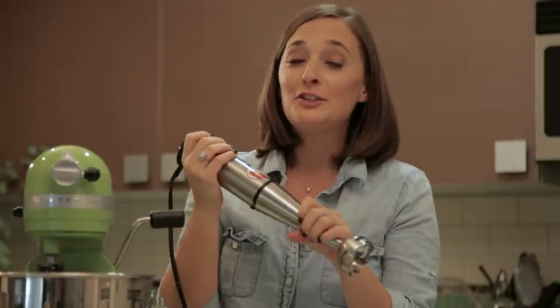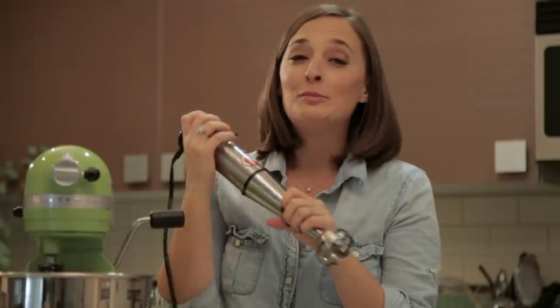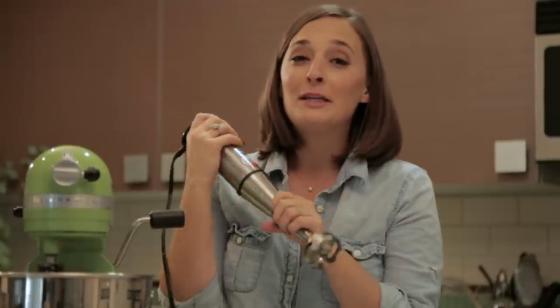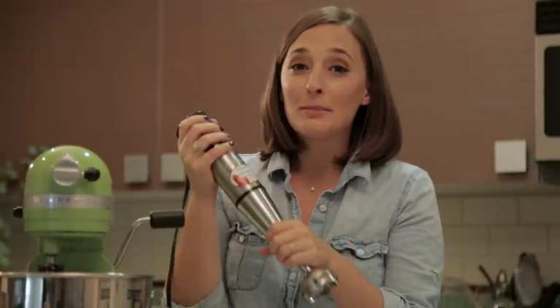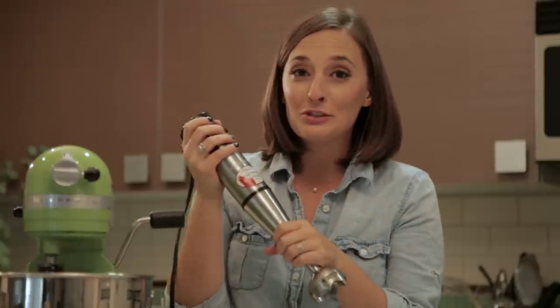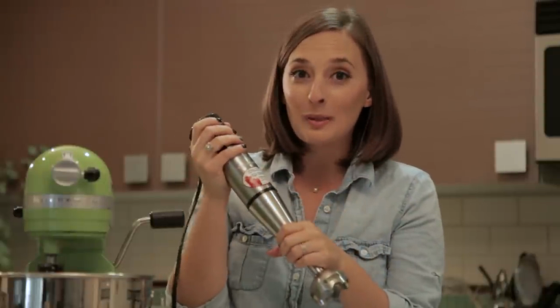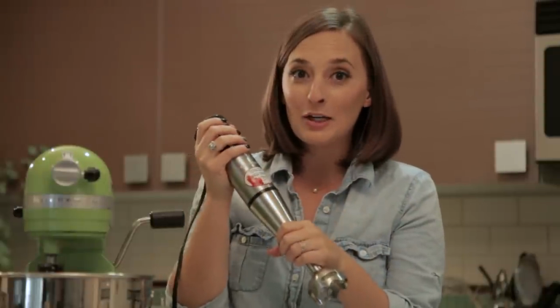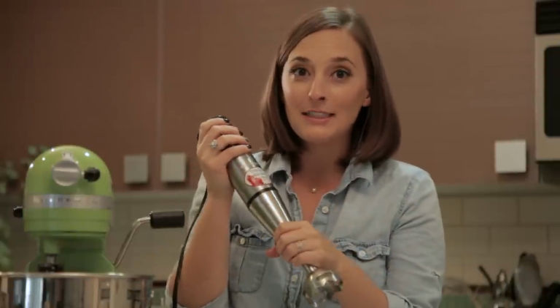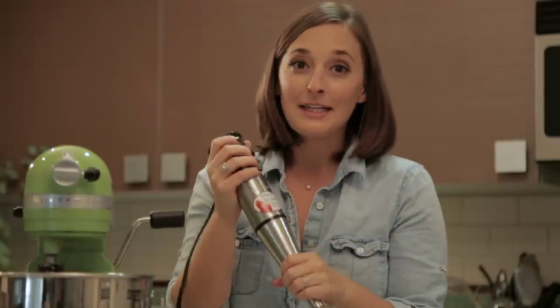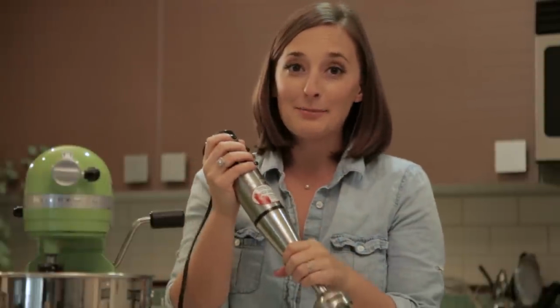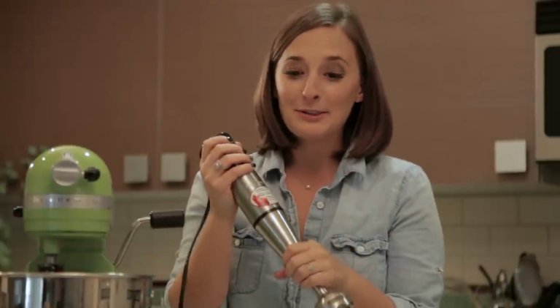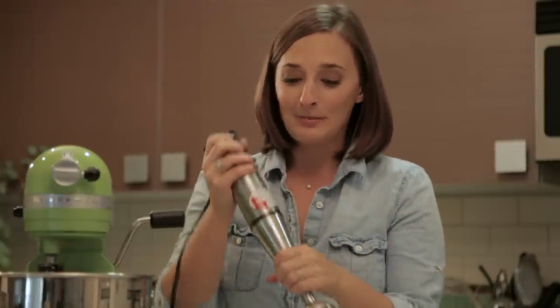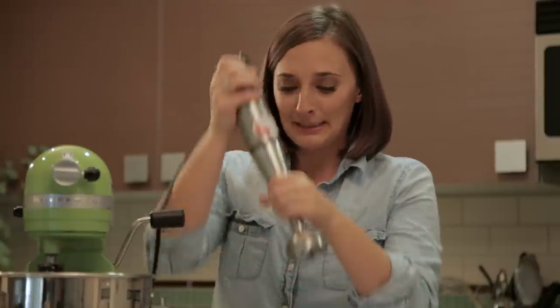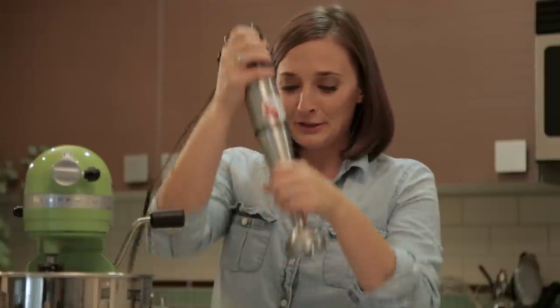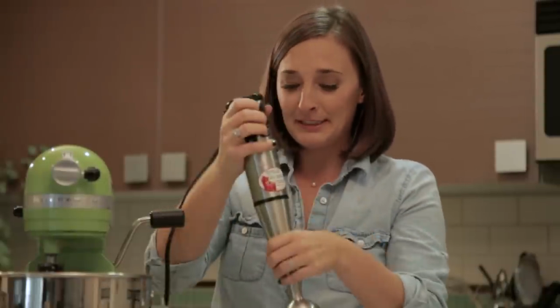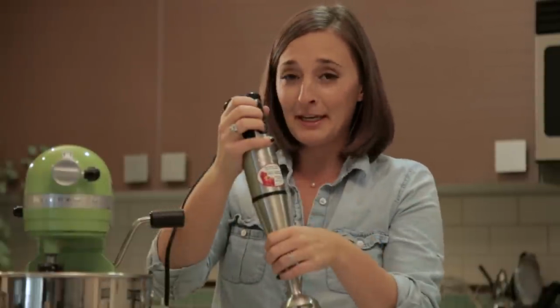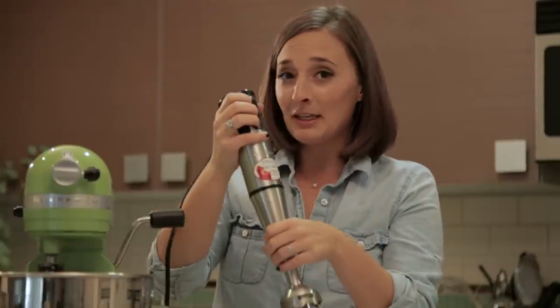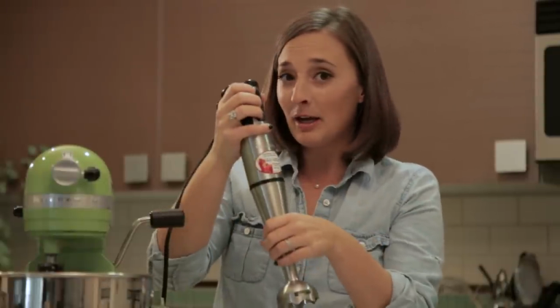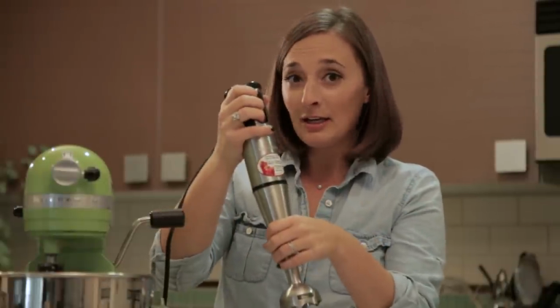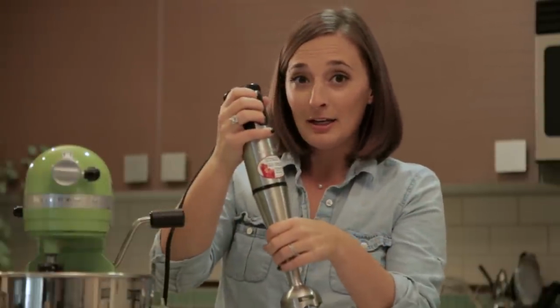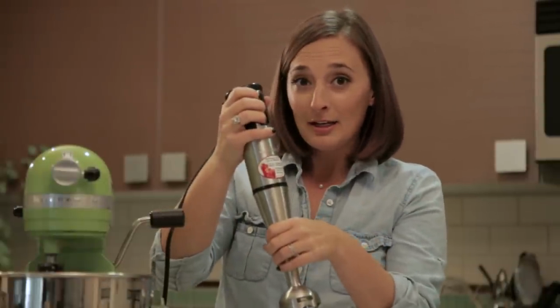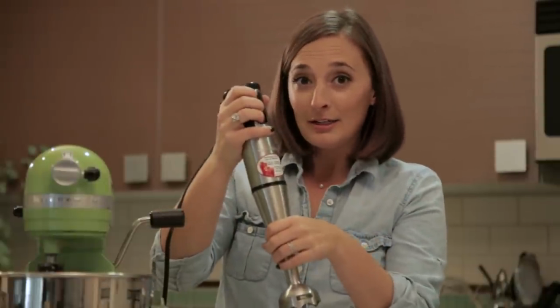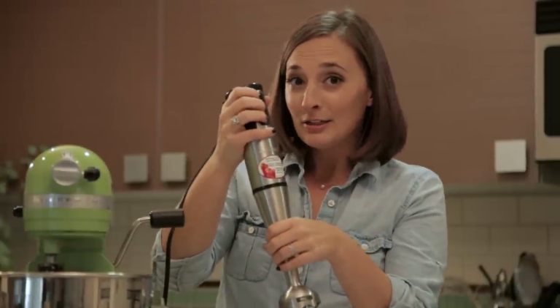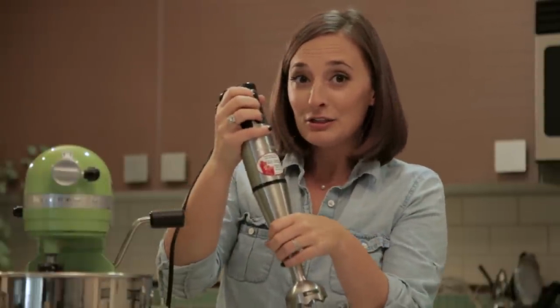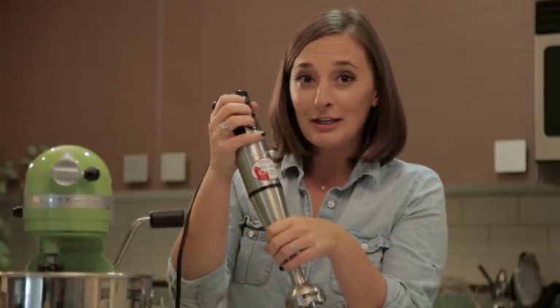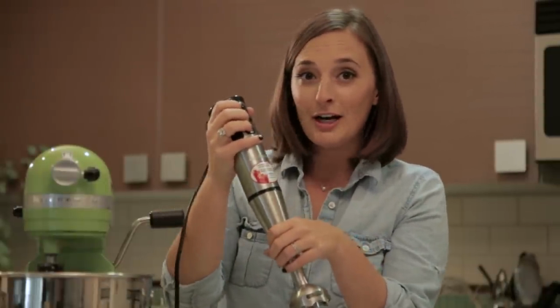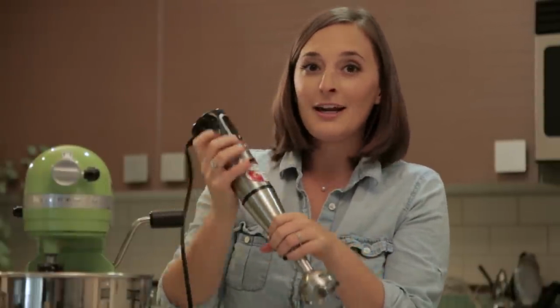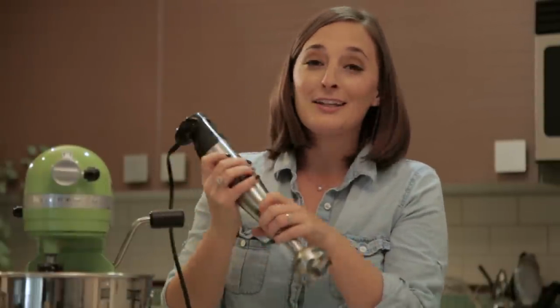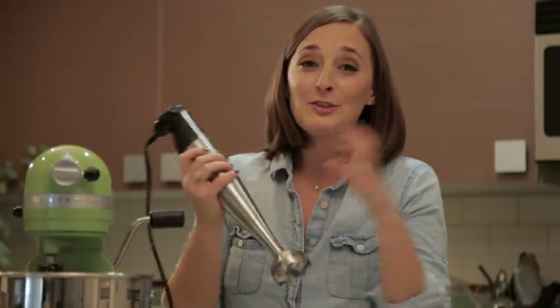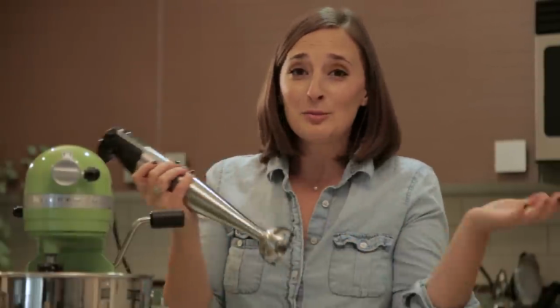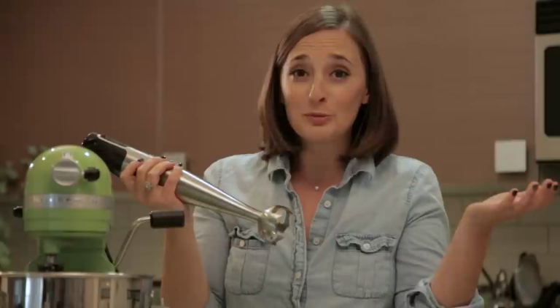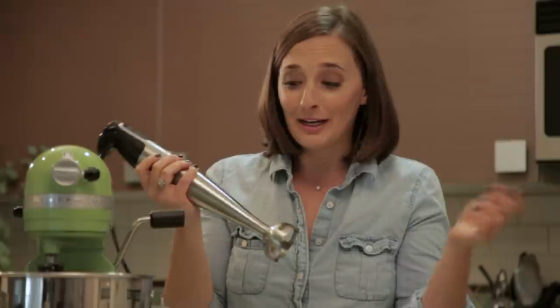If you guys love soups, an immersion blender is an absolute must. You just stick it in the pot, turn it on, and soup's ready.